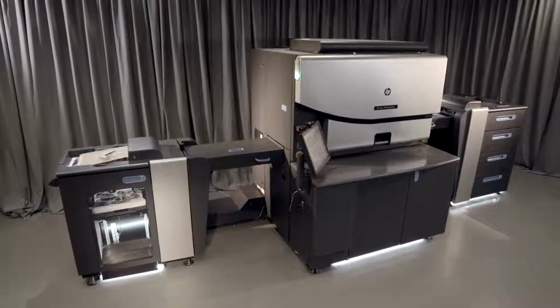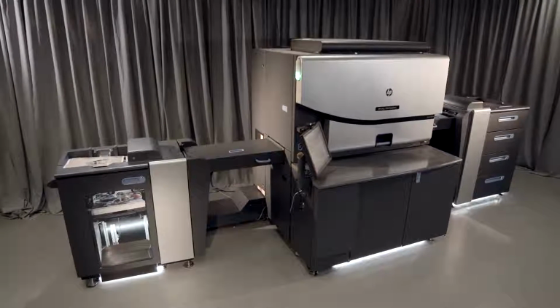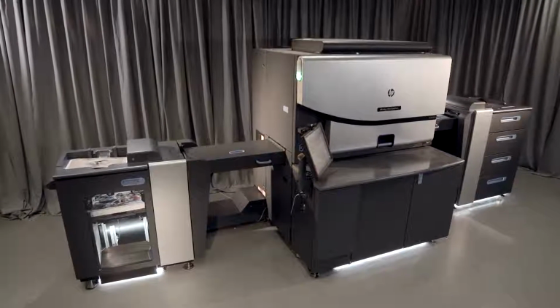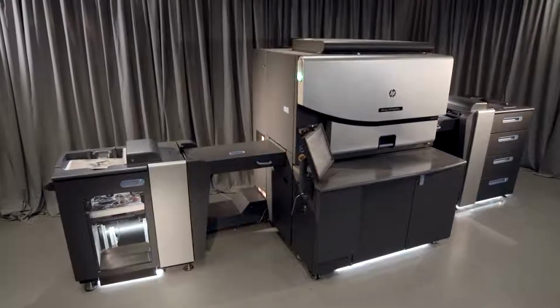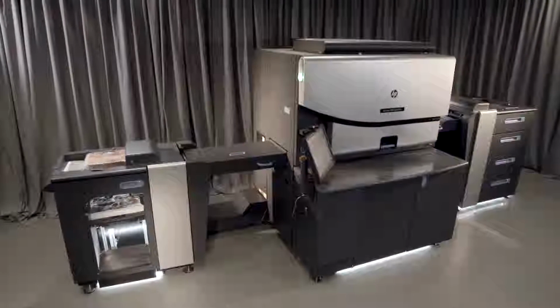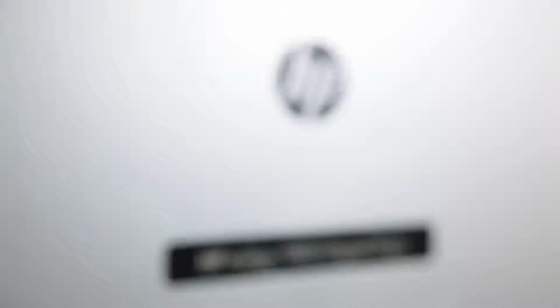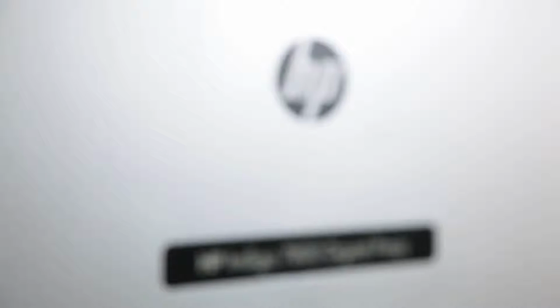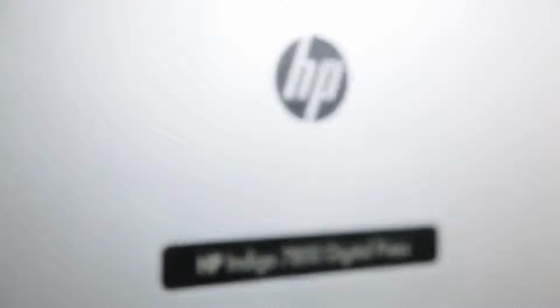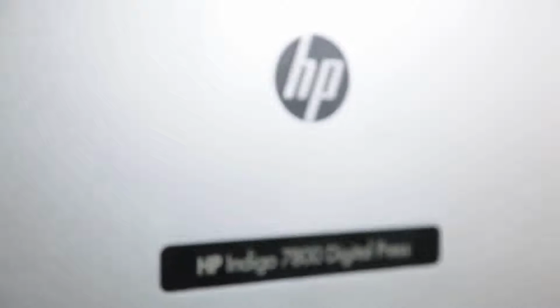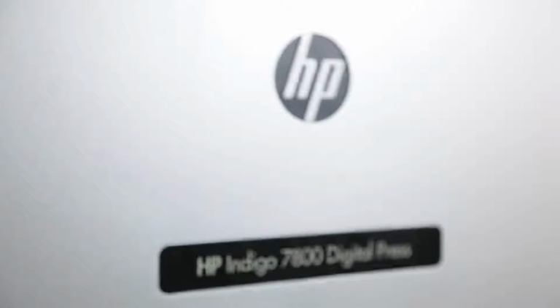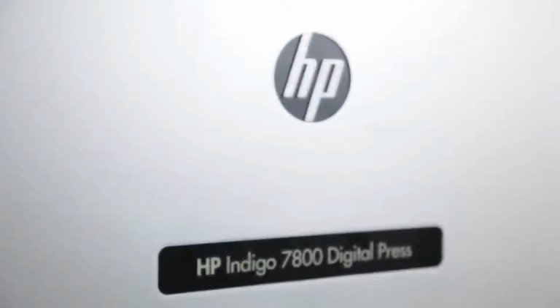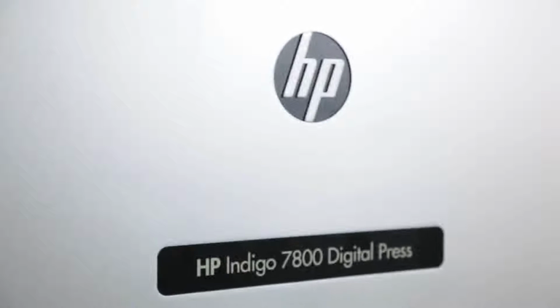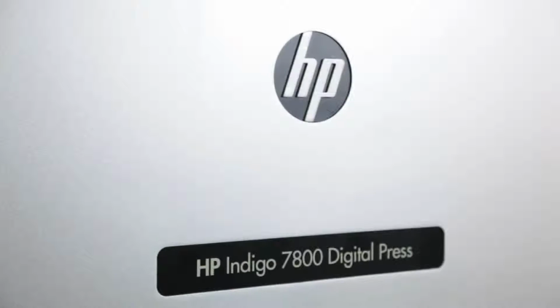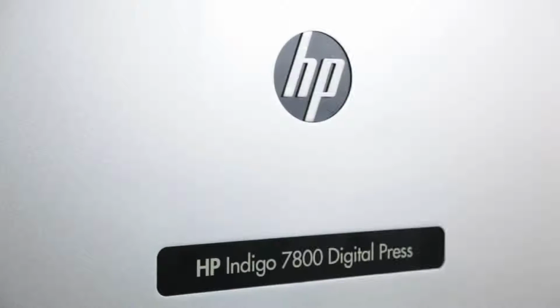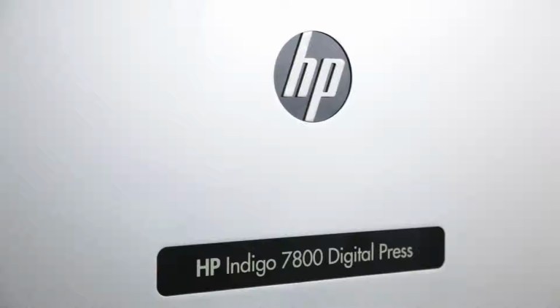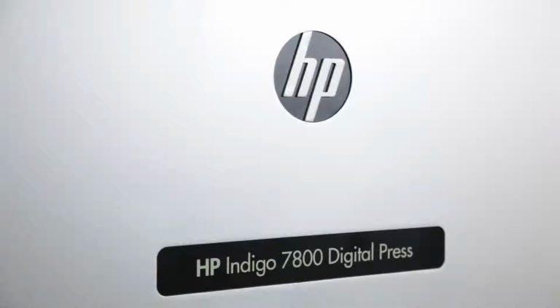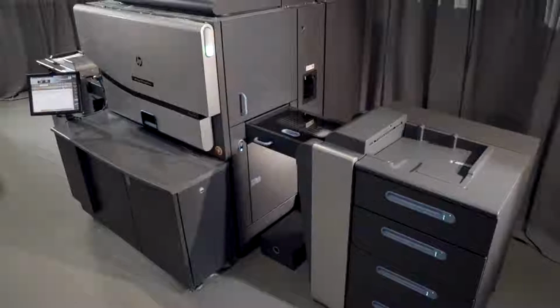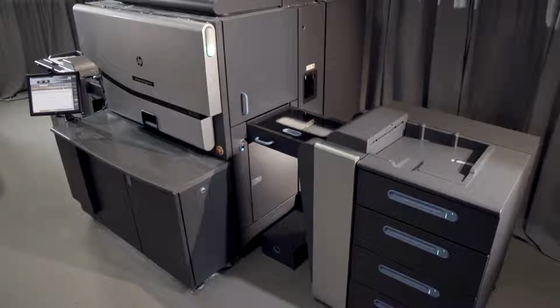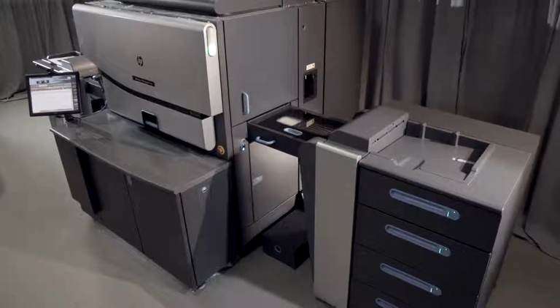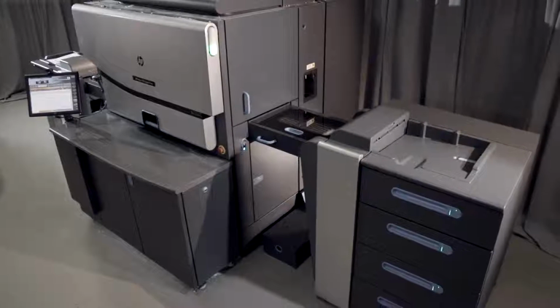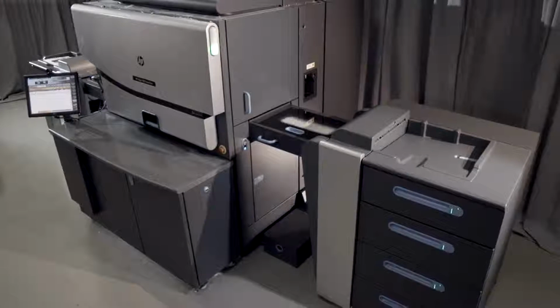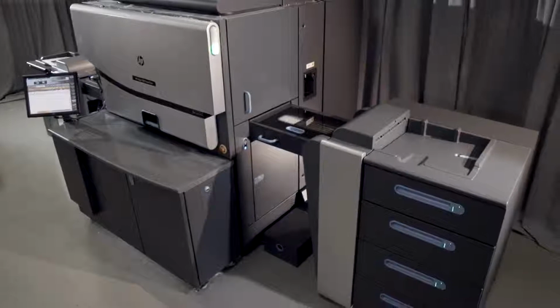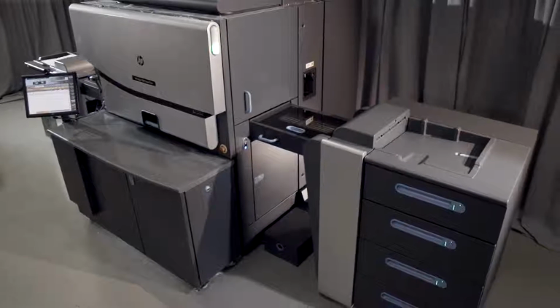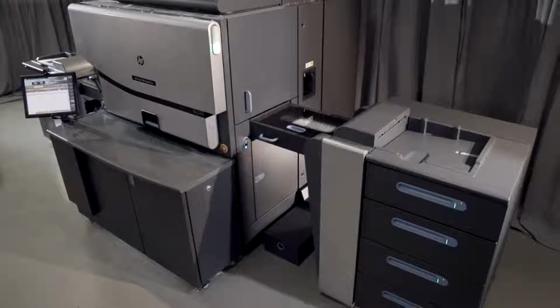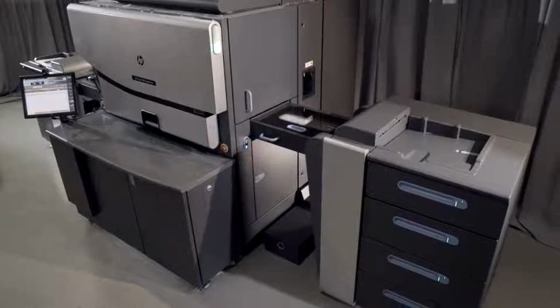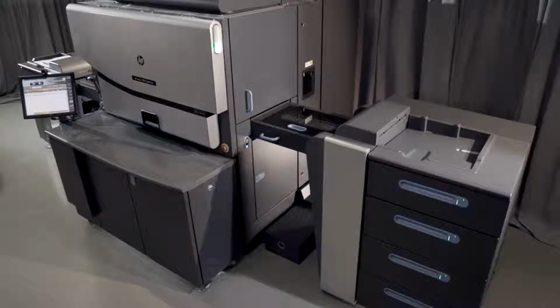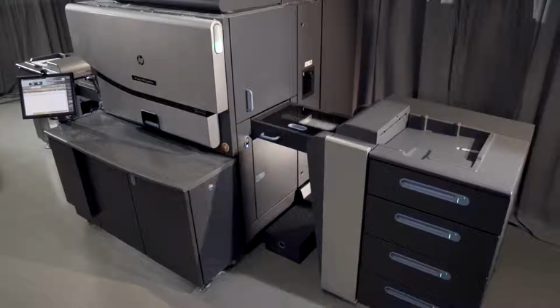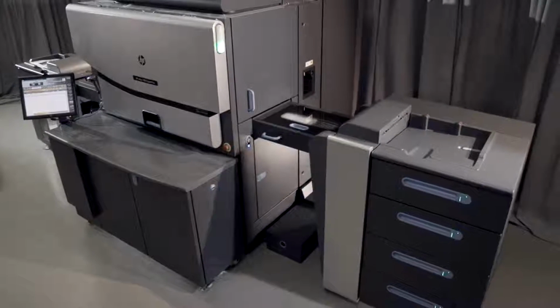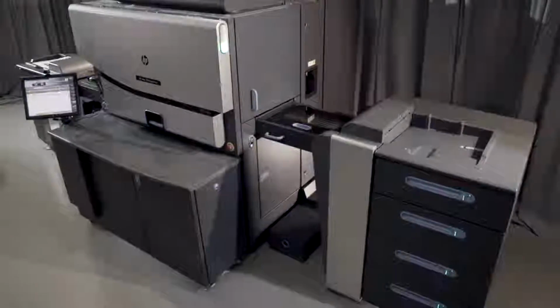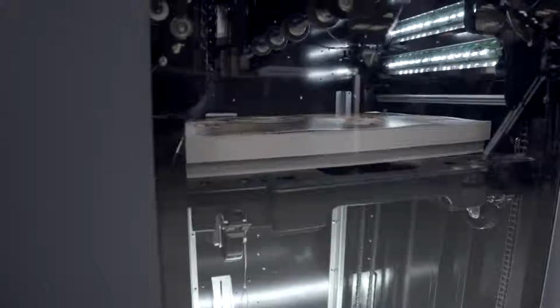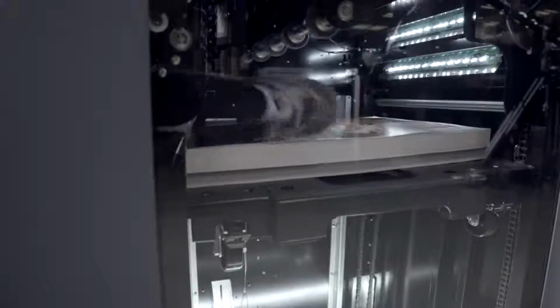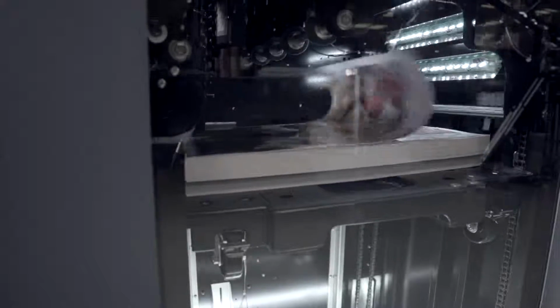Introducing the HP Indigo 7800 Digital Press, the leading A3 sheet-fed printing solution for commercial printers.